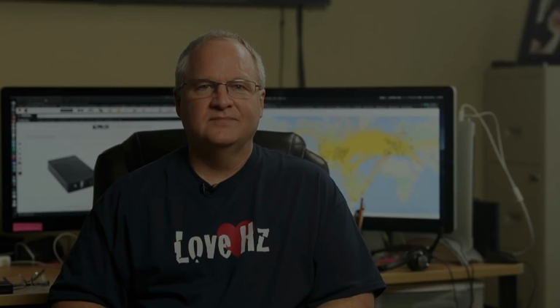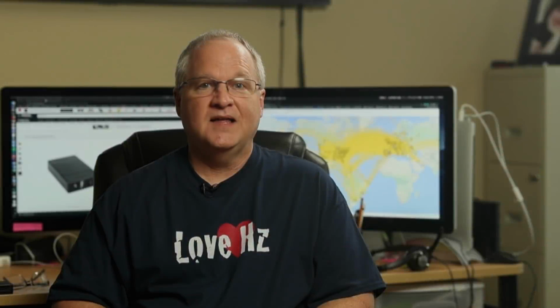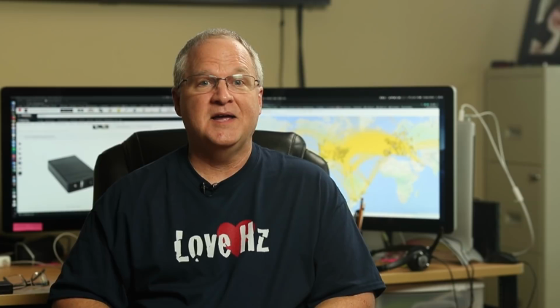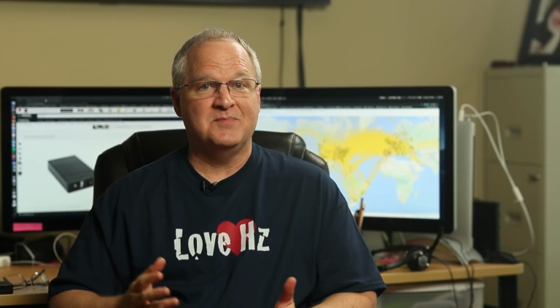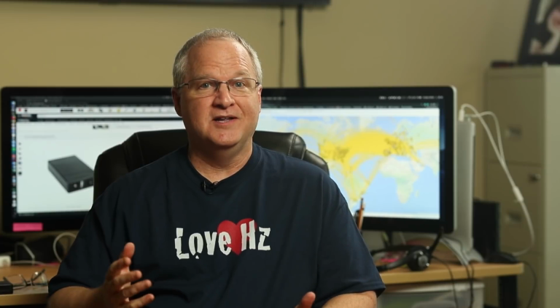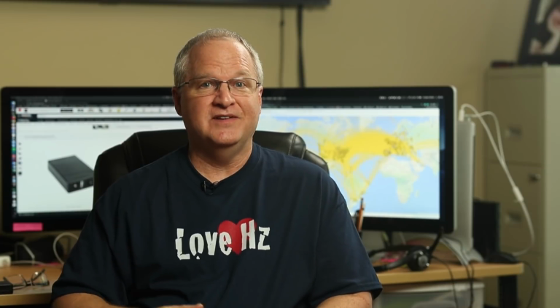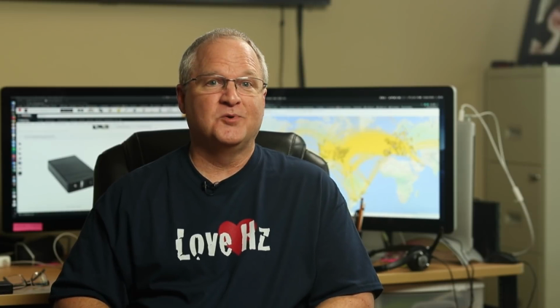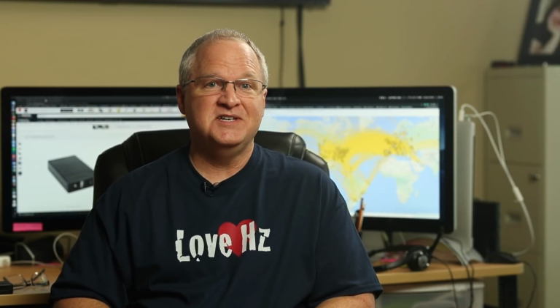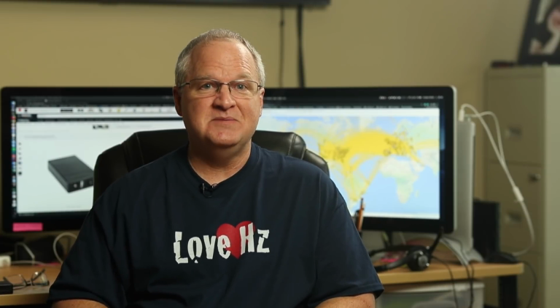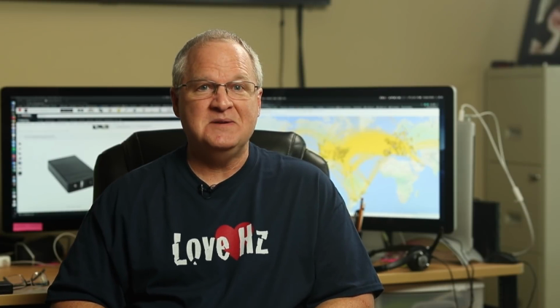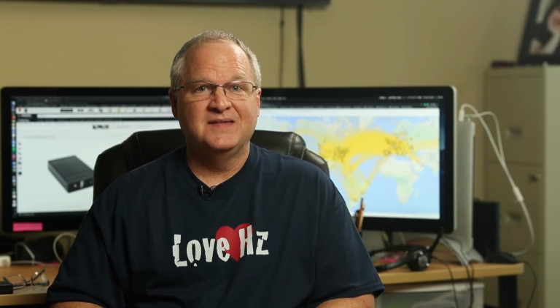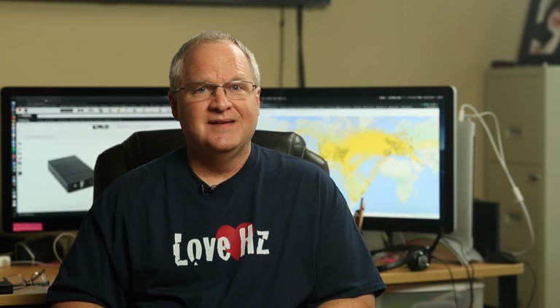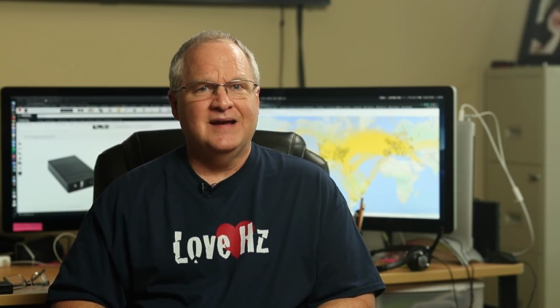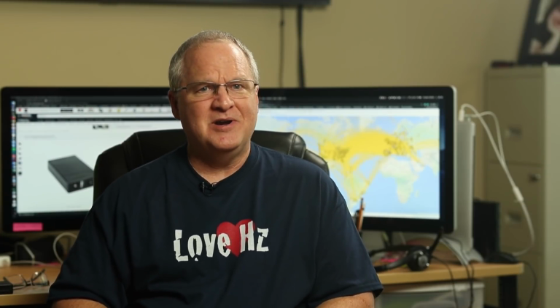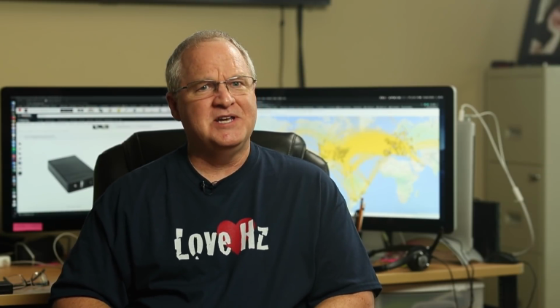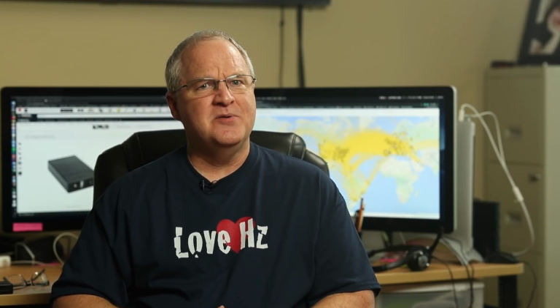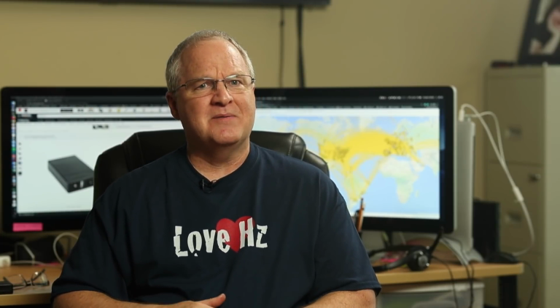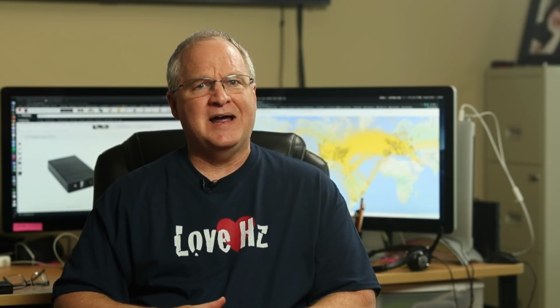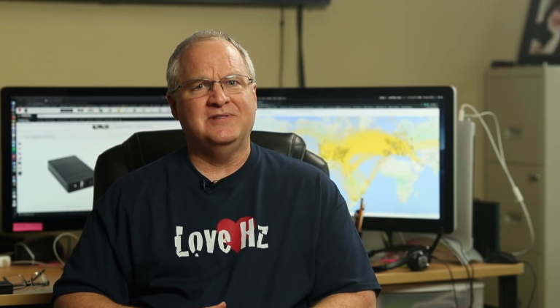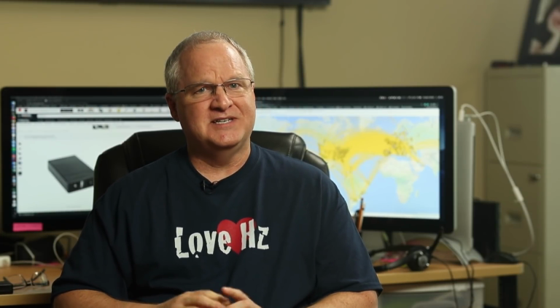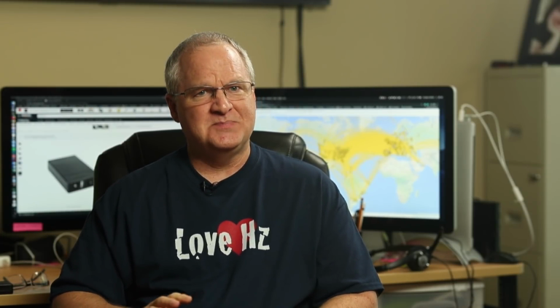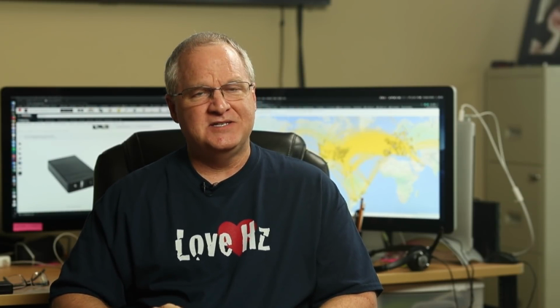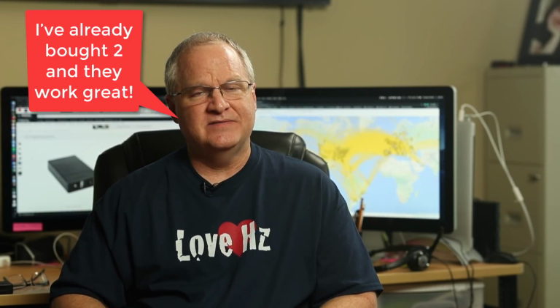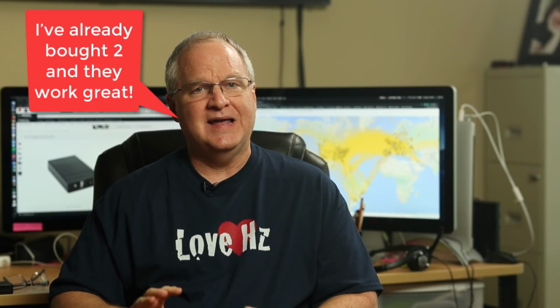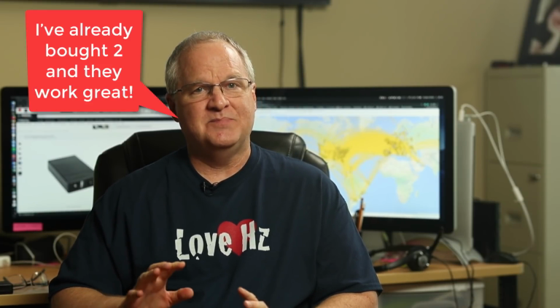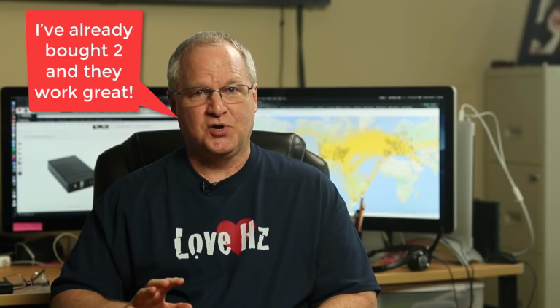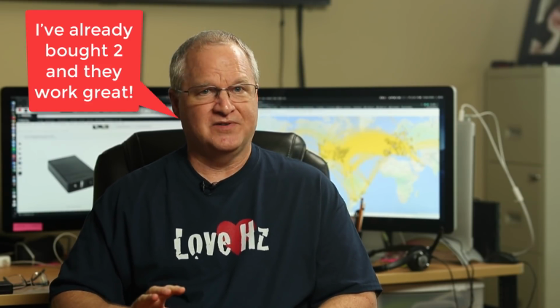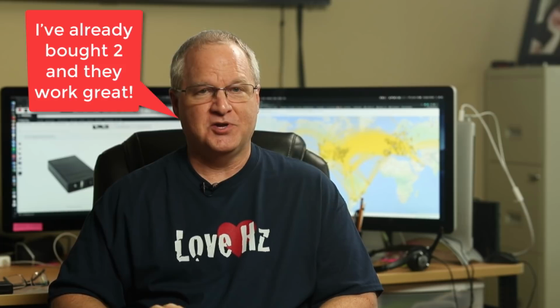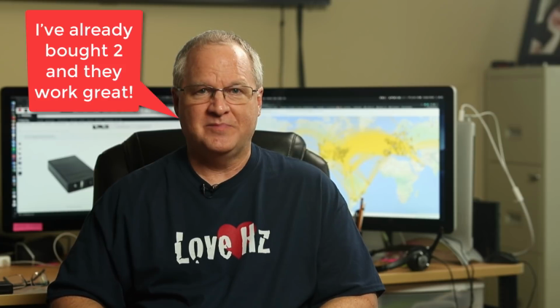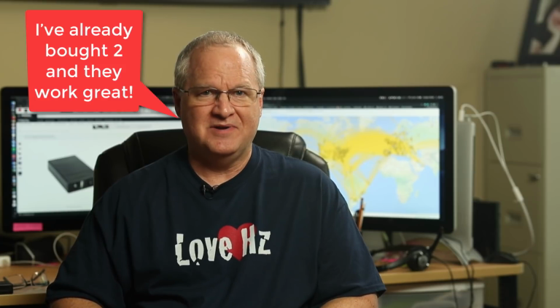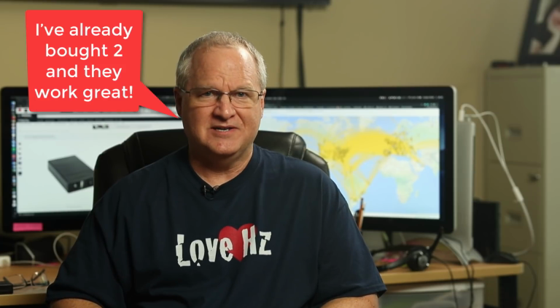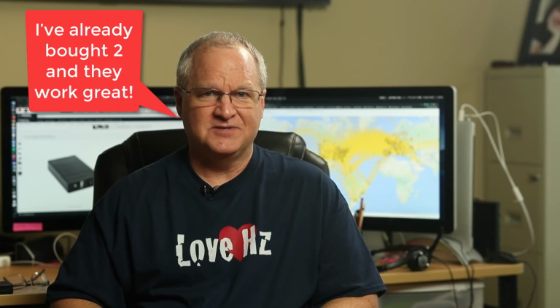Hi, I'm Cliff, N4CCB. I'm here to tell you about a battery that's inexpensive and perfect for QRP radios.